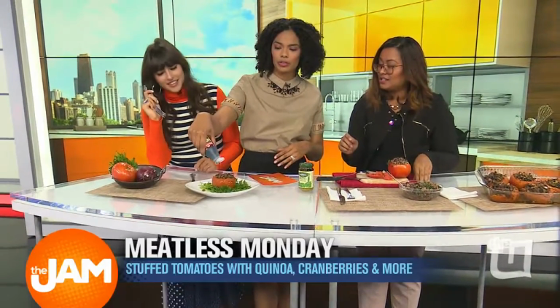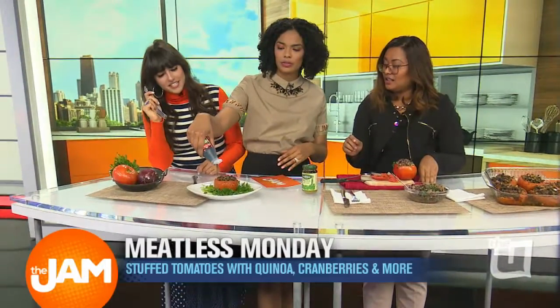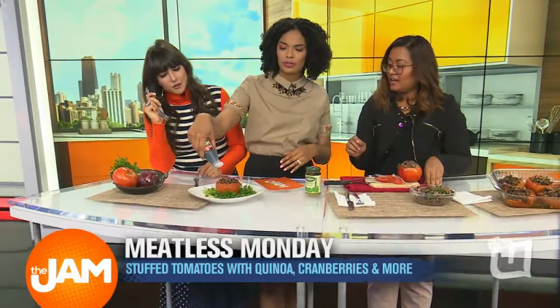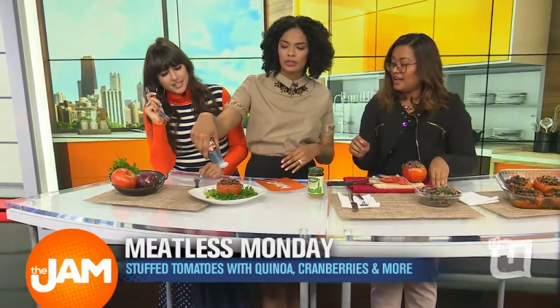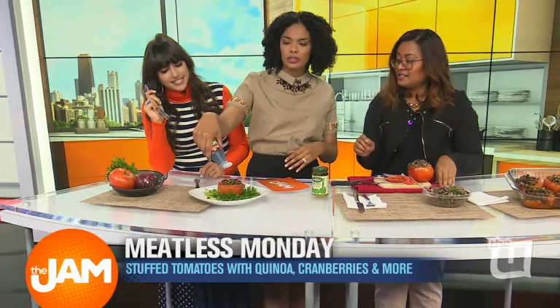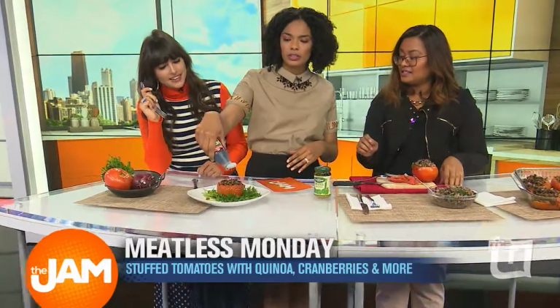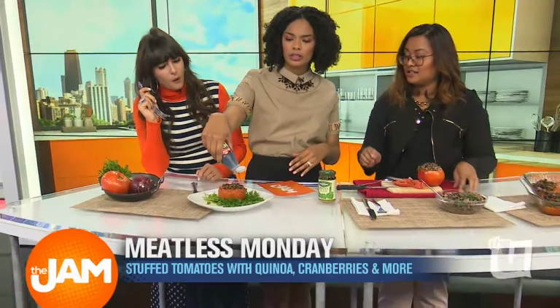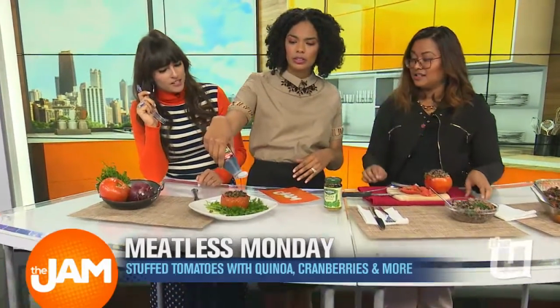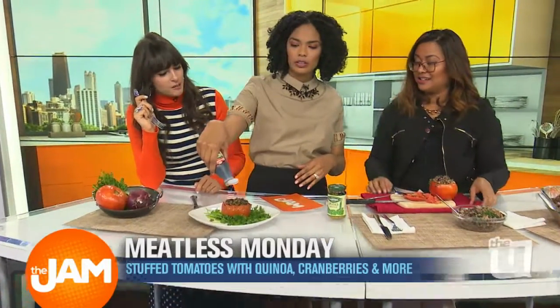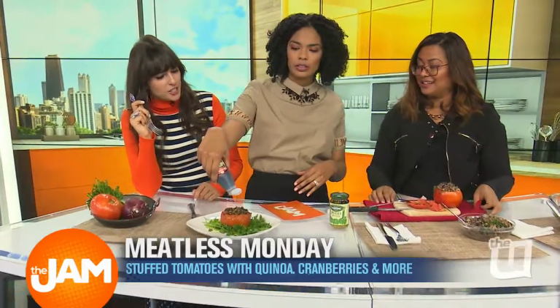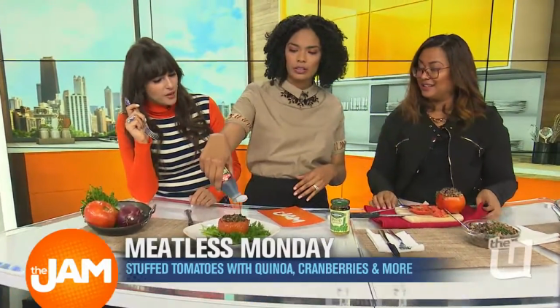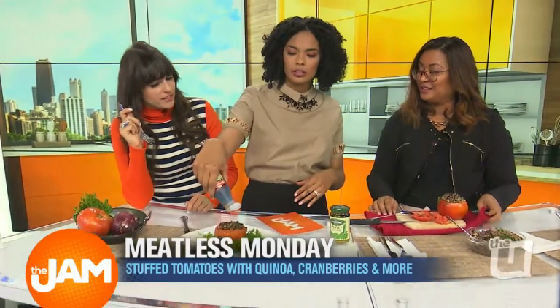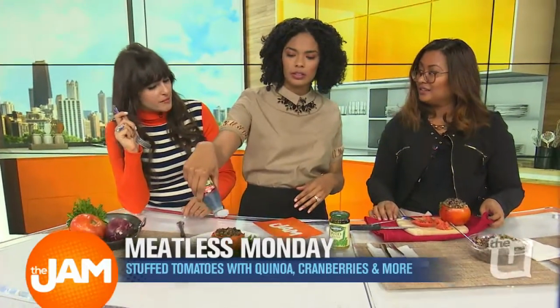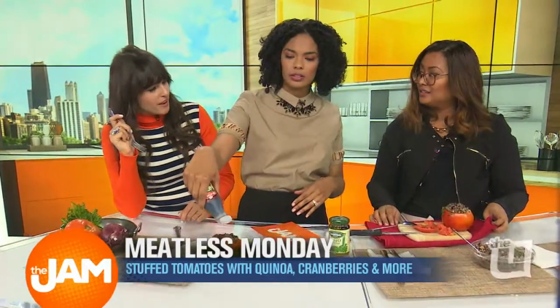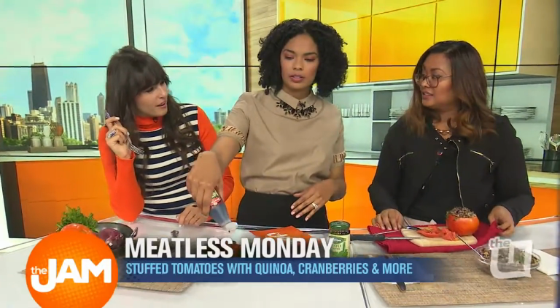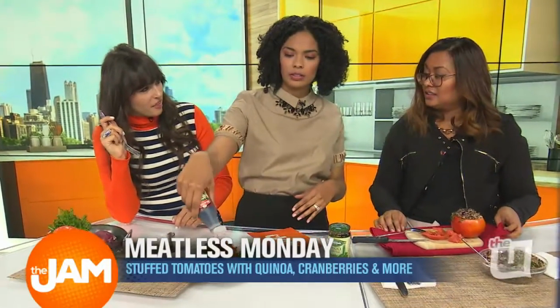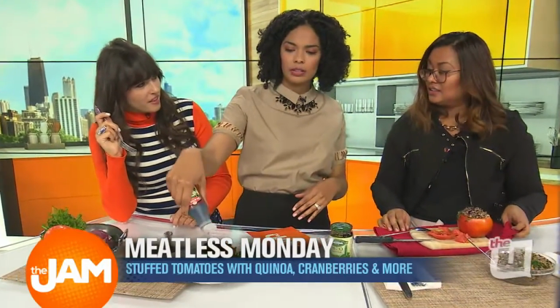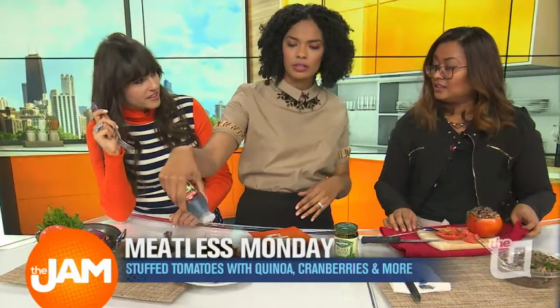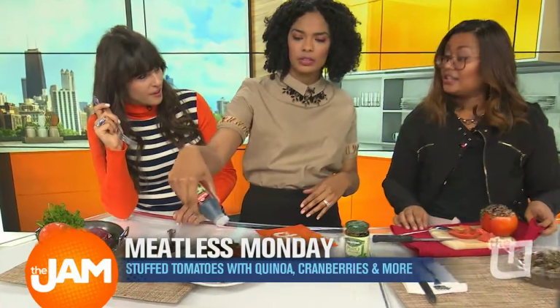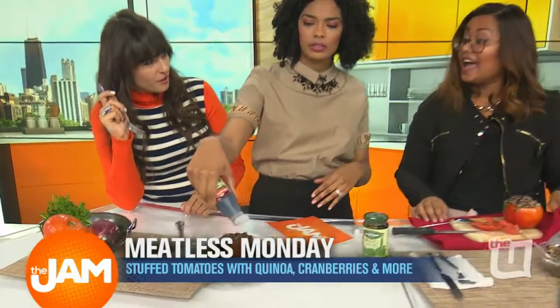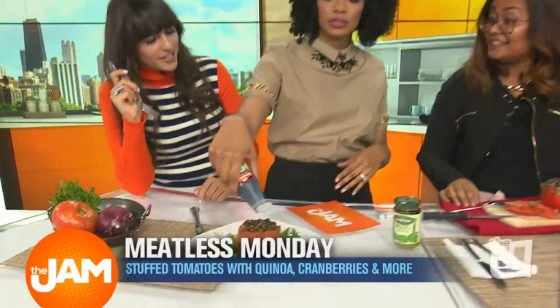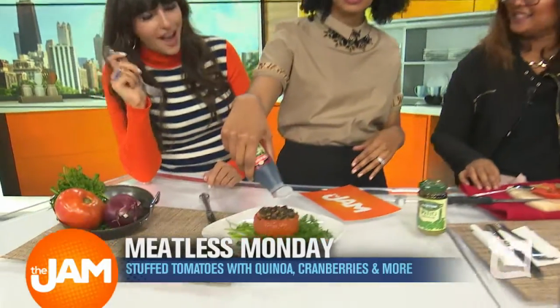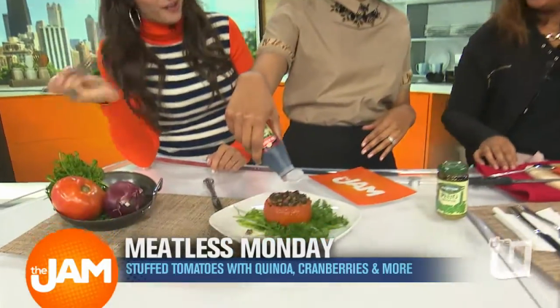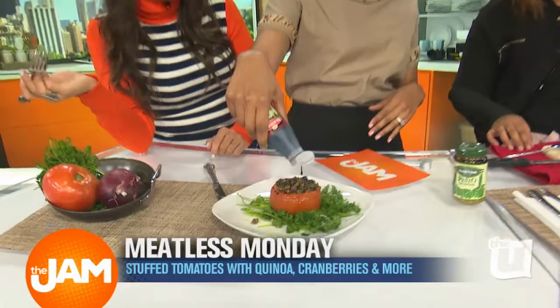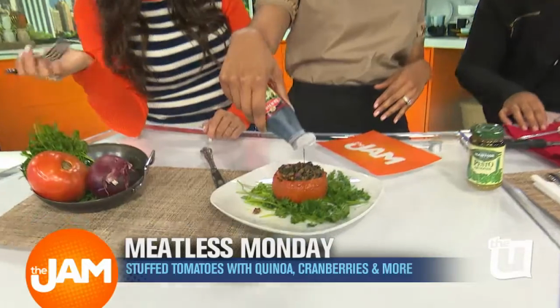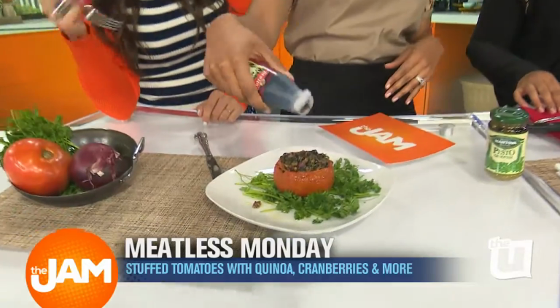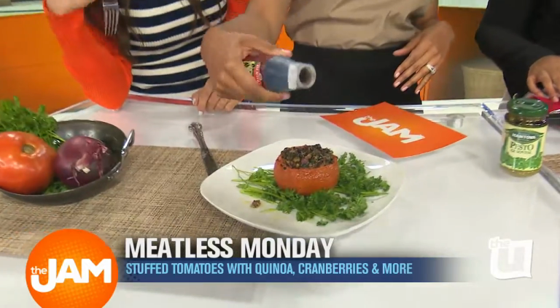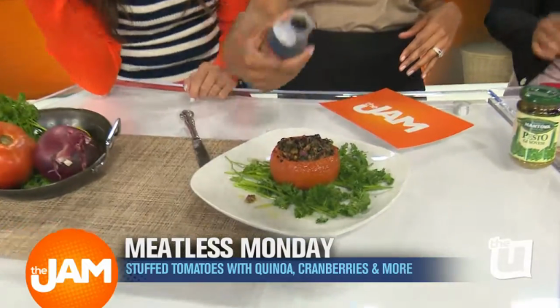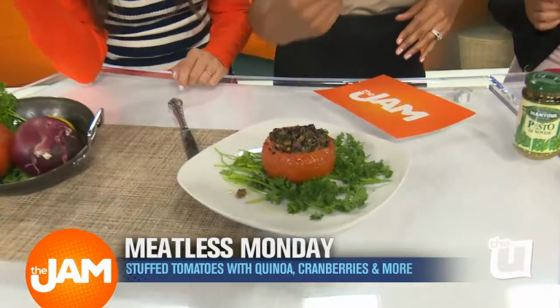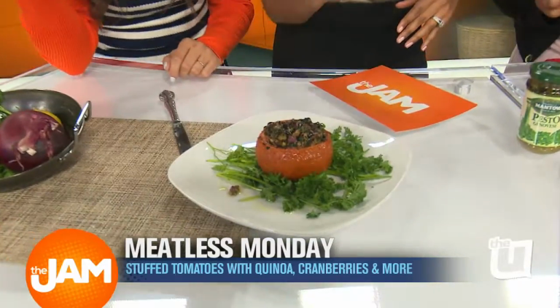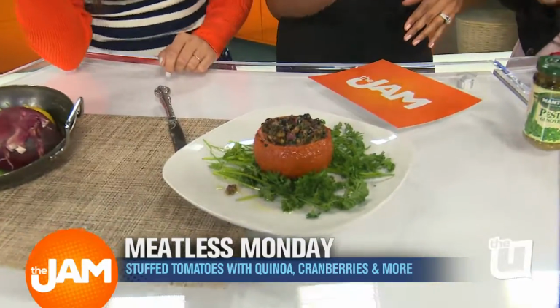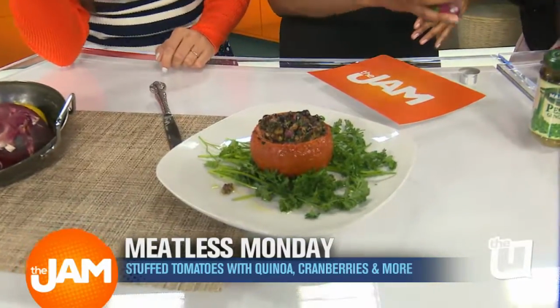This is a really silly question, but do you eat the tomato with it too? Yes! It's not just a bowl.